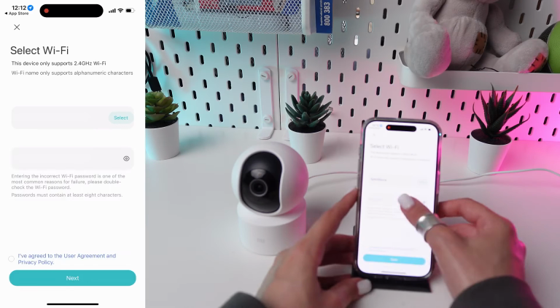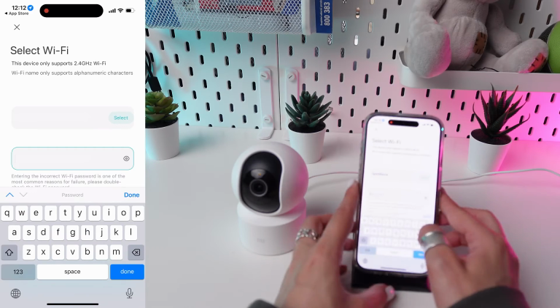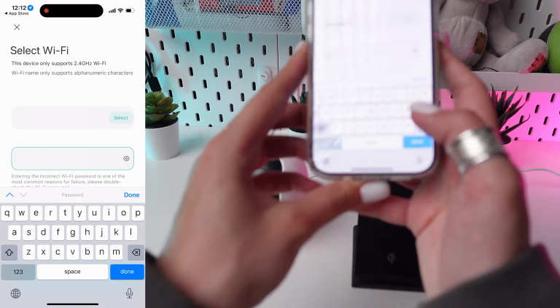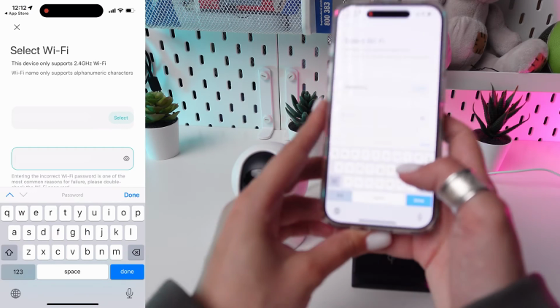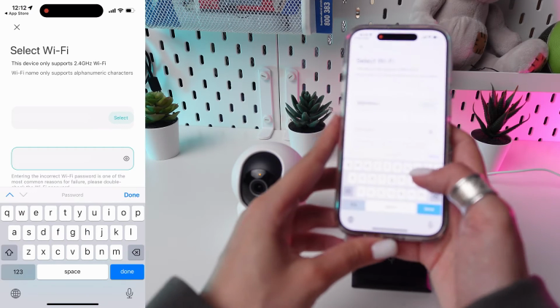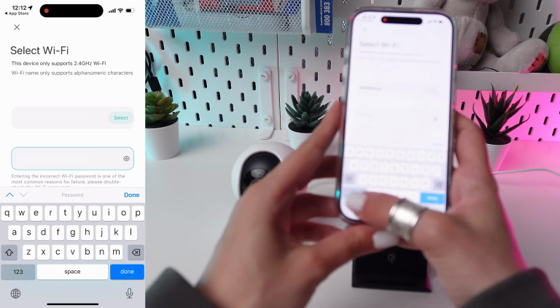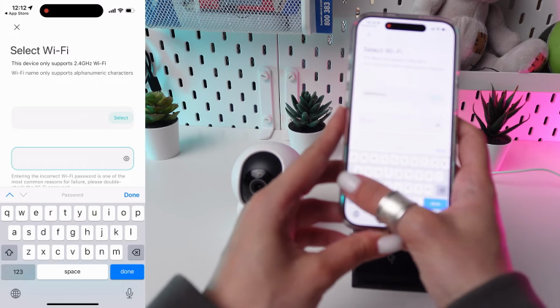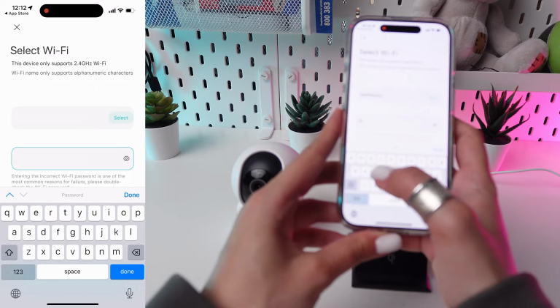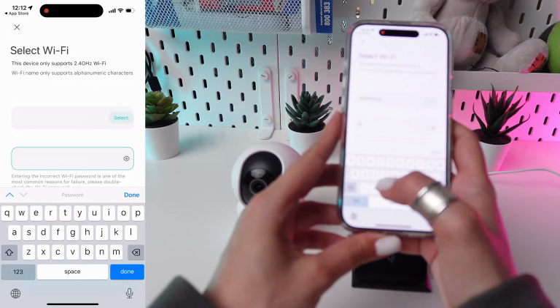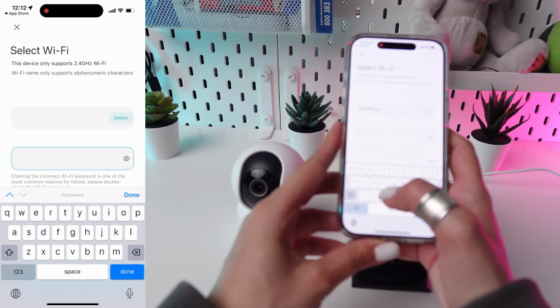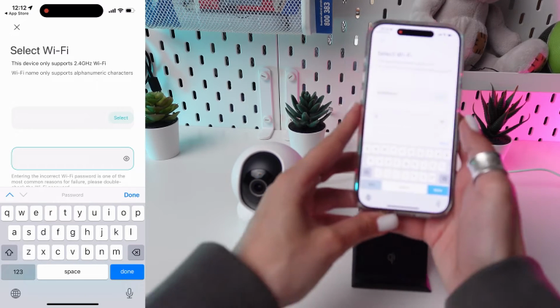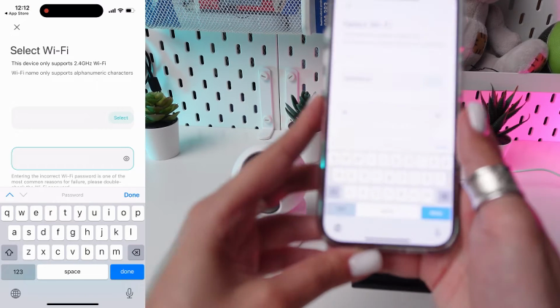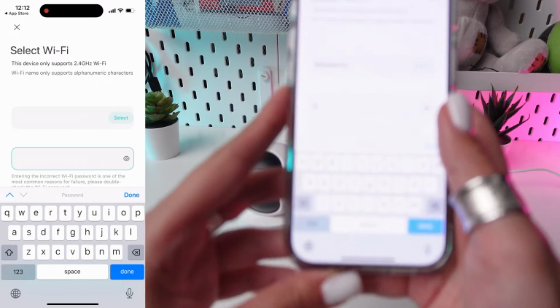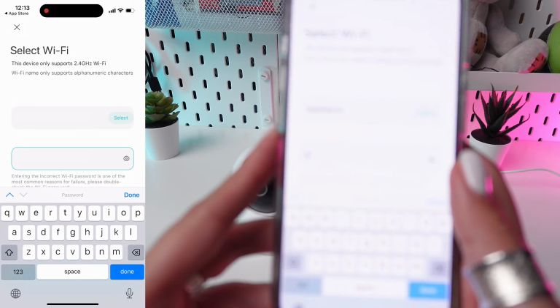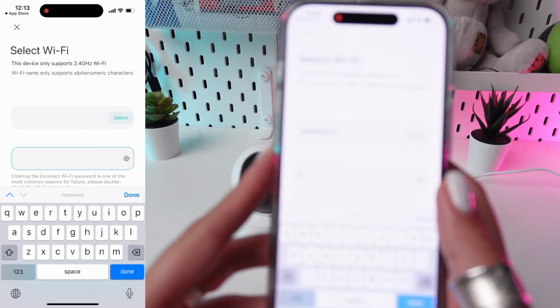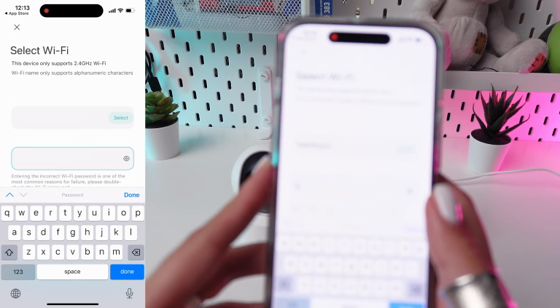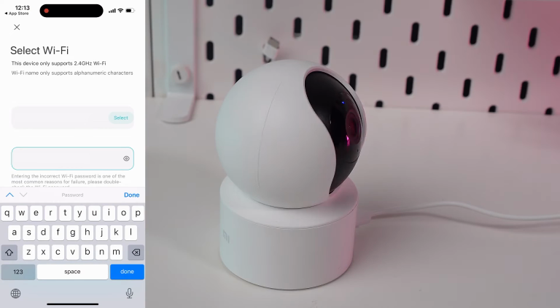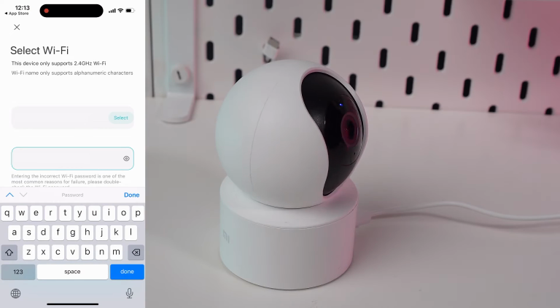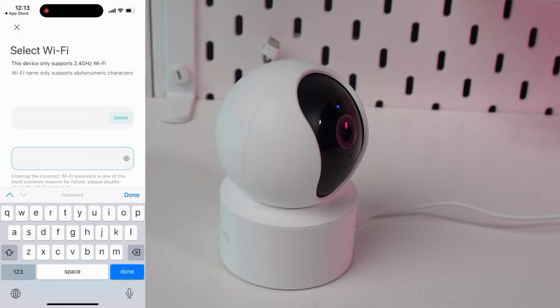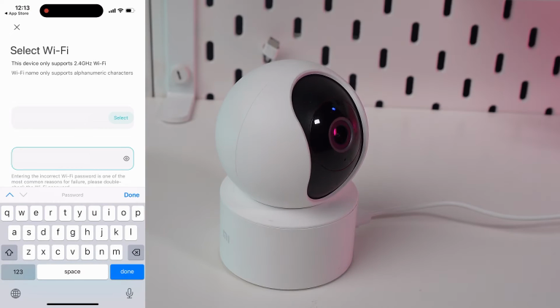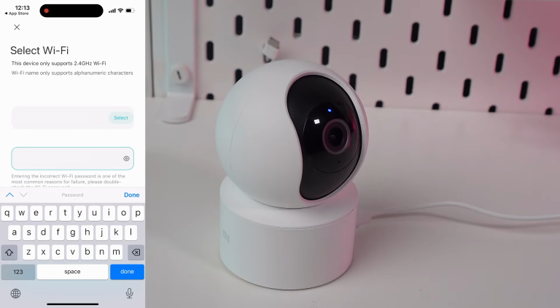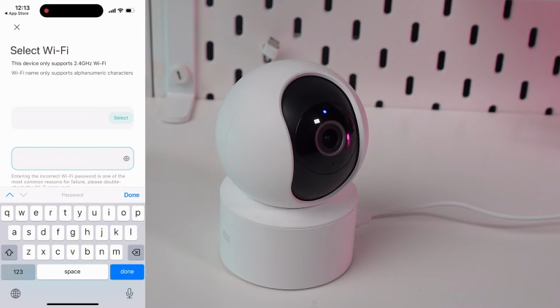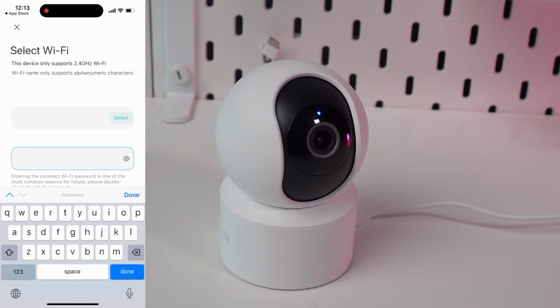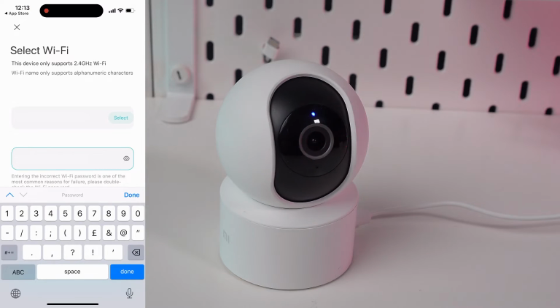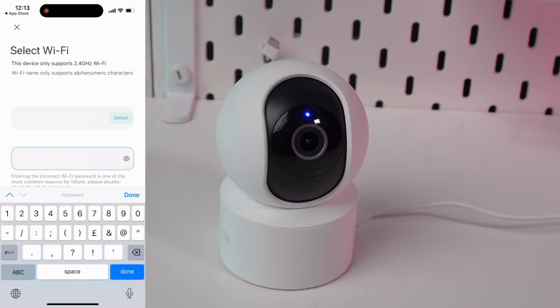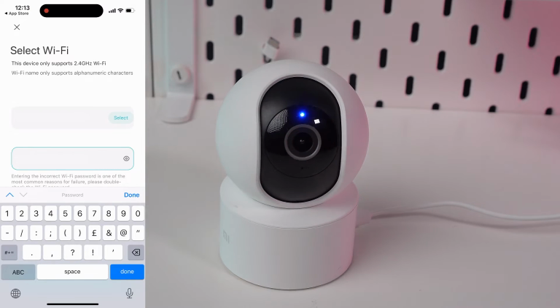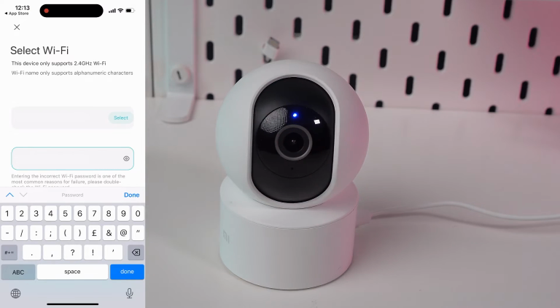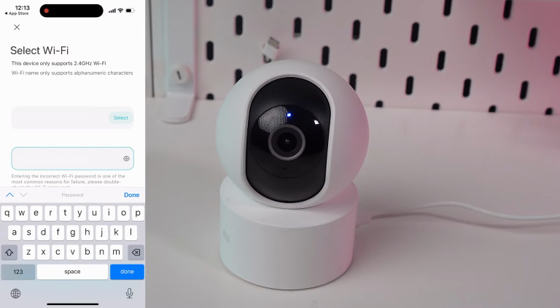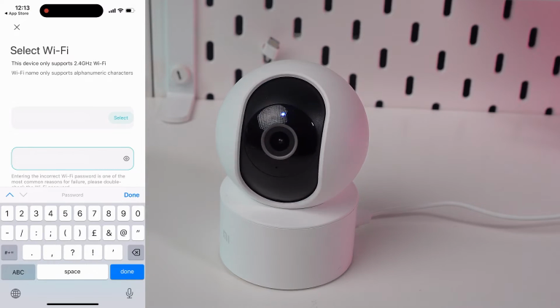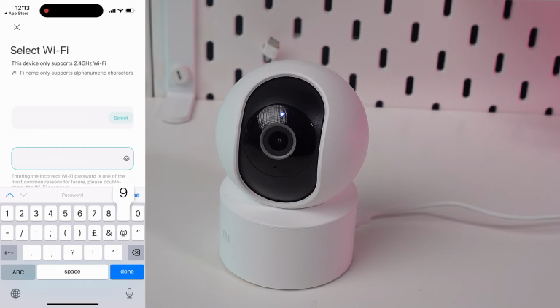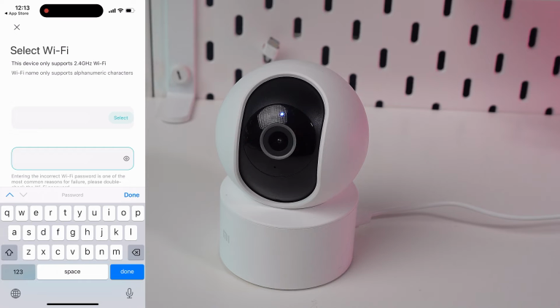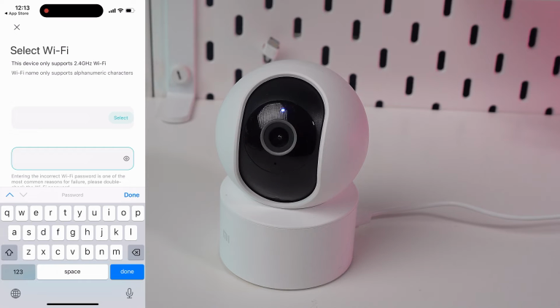The app will prompt you to connect your camera to your Wi-Fi network. Enter your Wi-Fi password when asked and proceed.